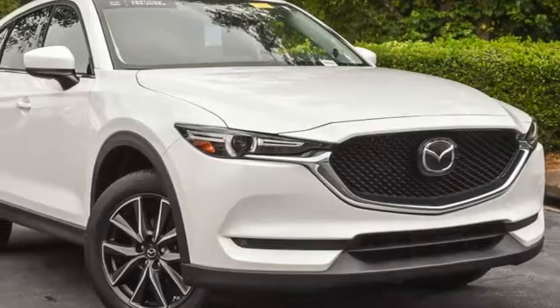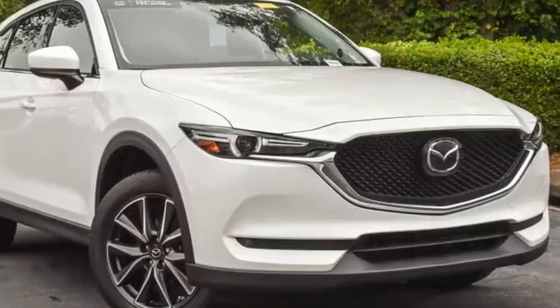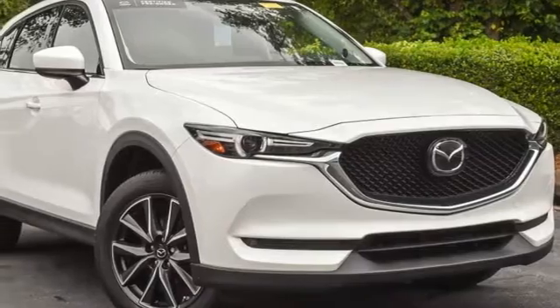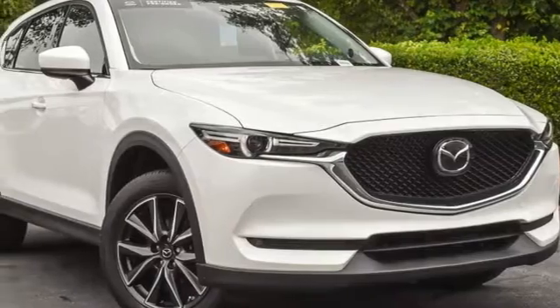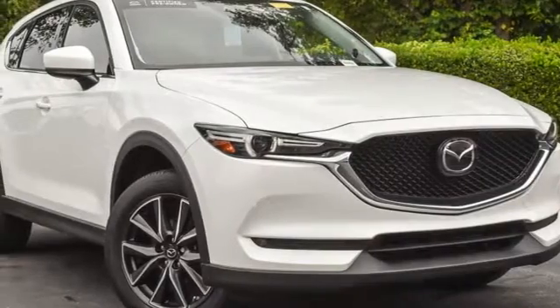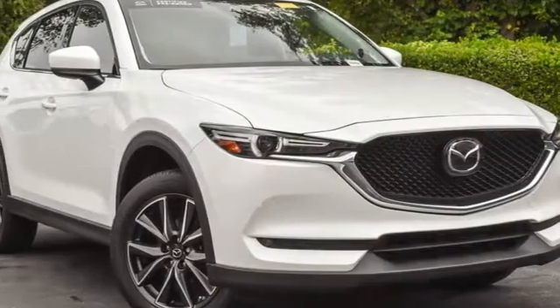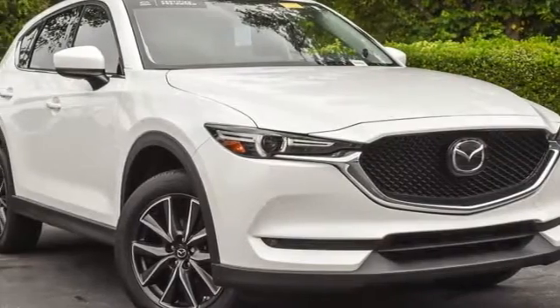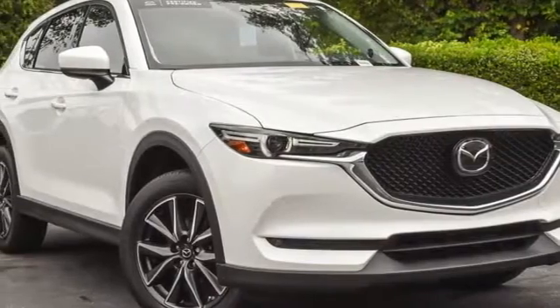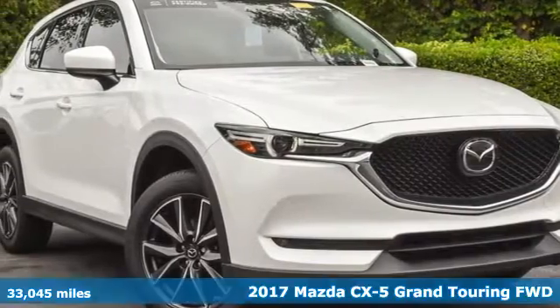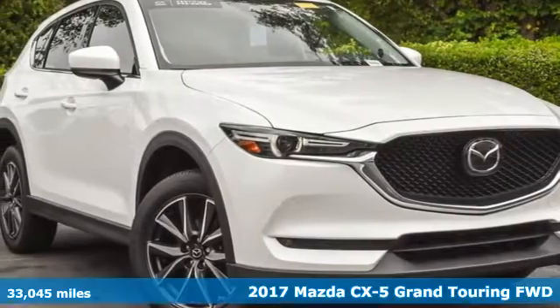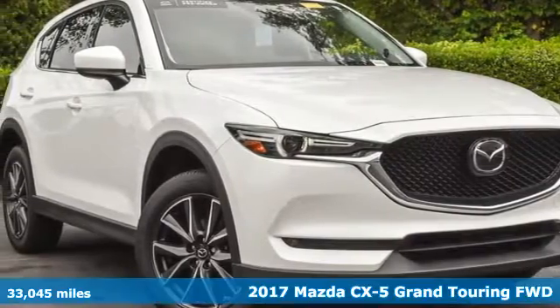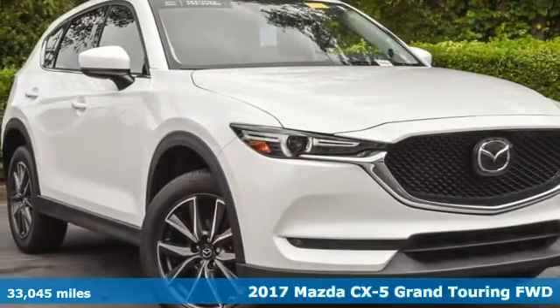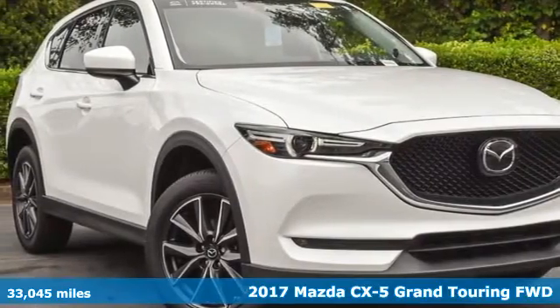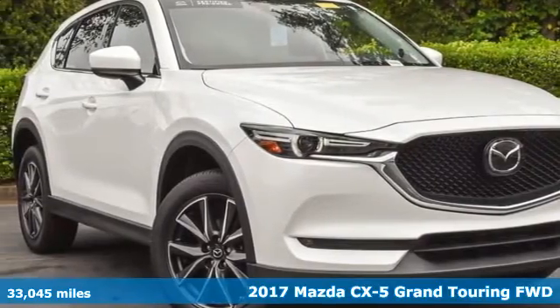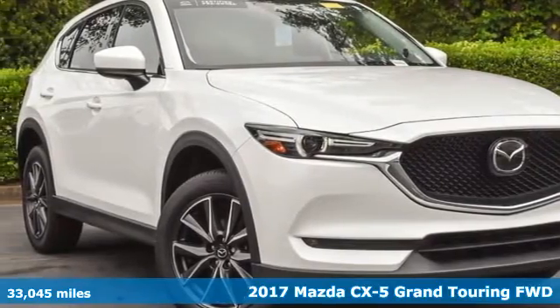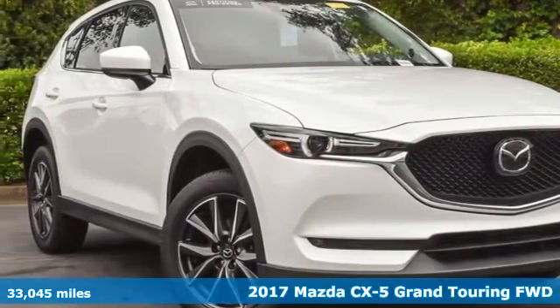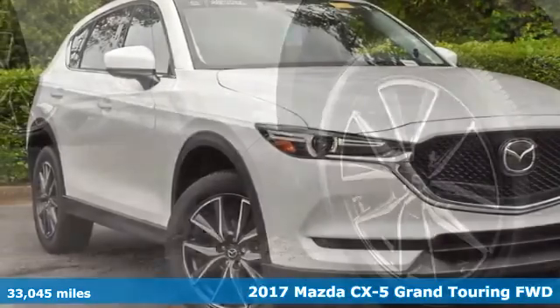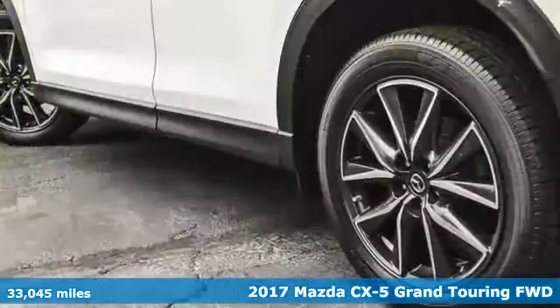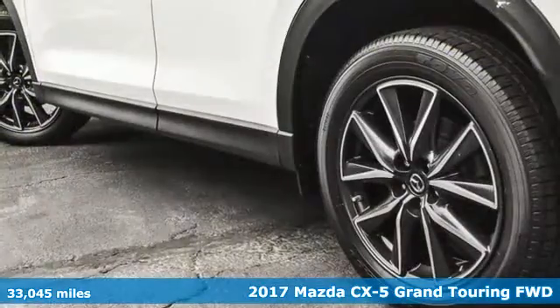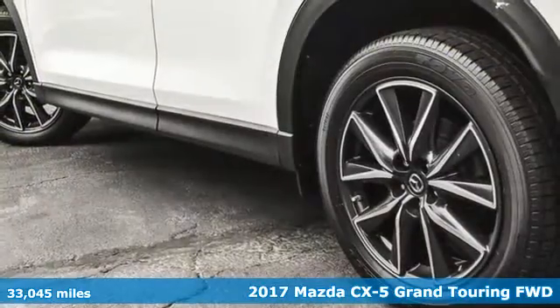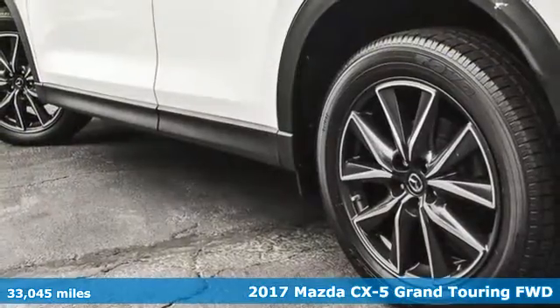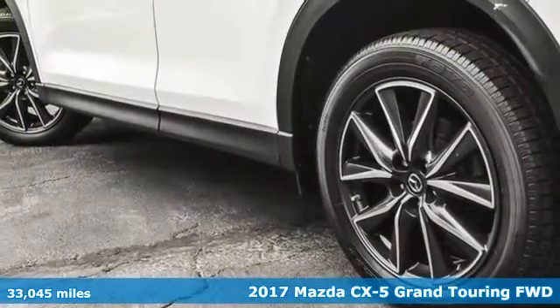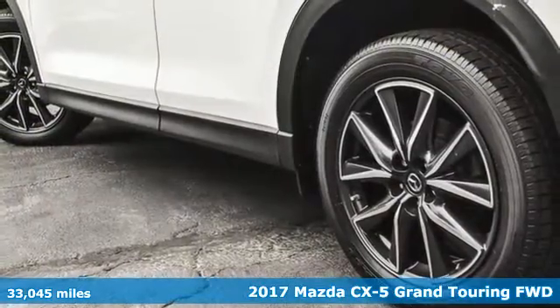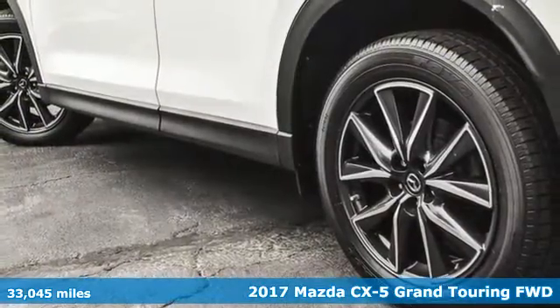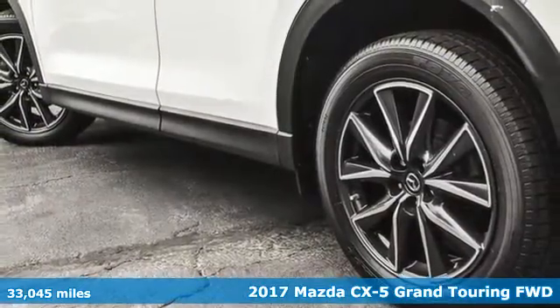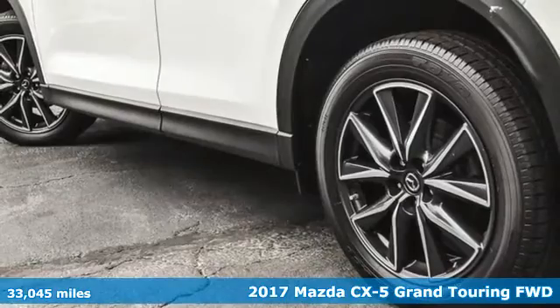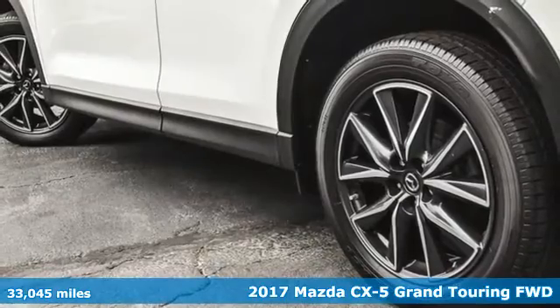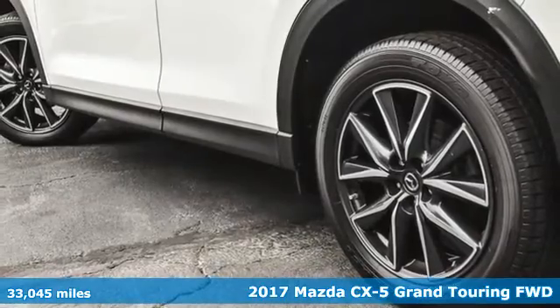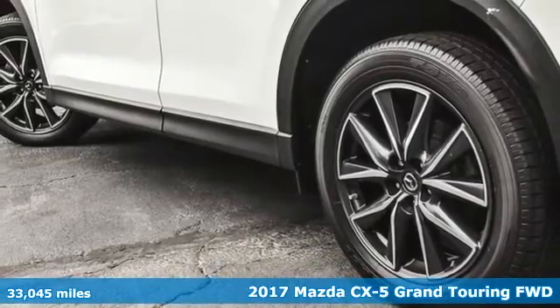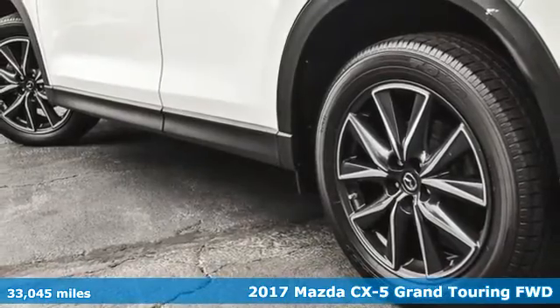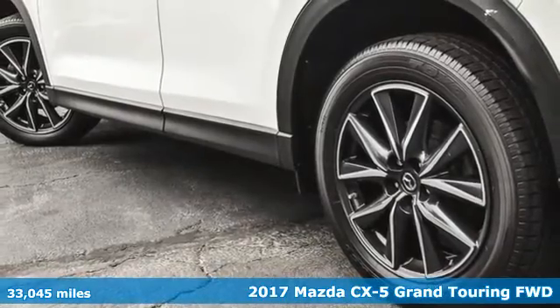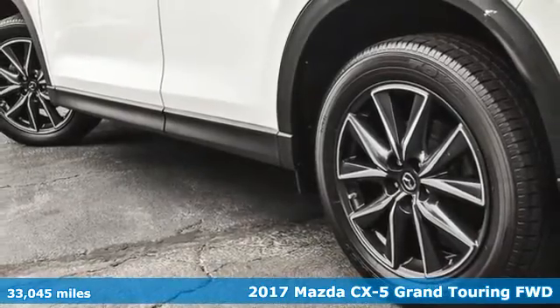It's a 2017 Mazda CX-5. For all the things that drive you, there's Mazda.